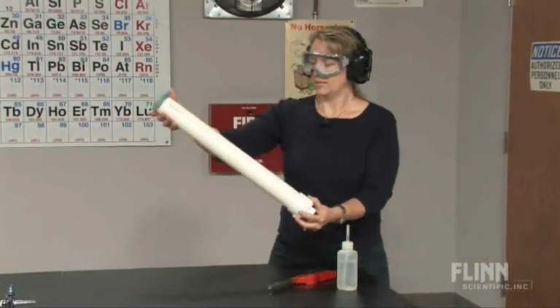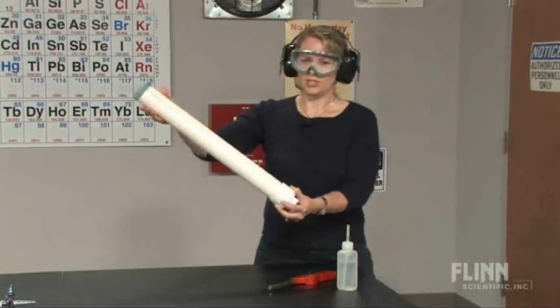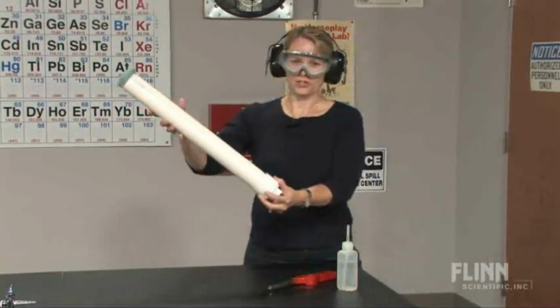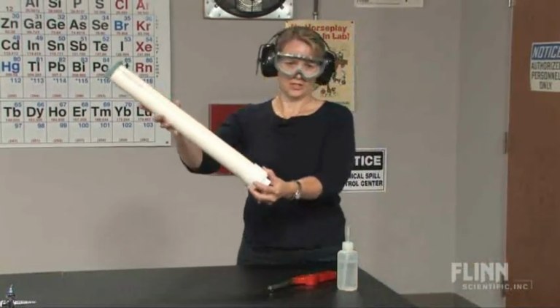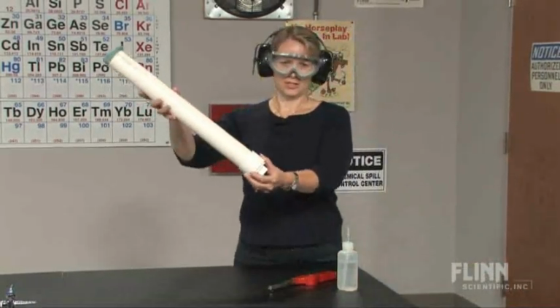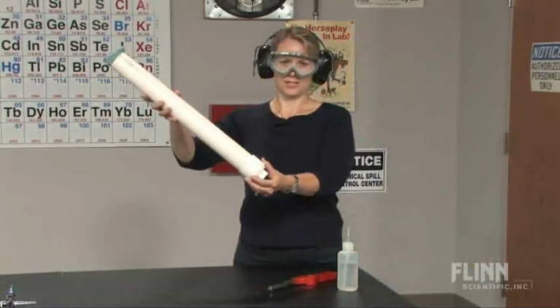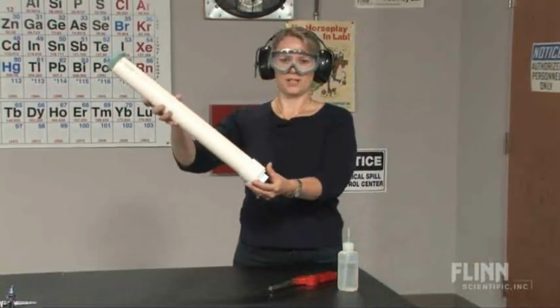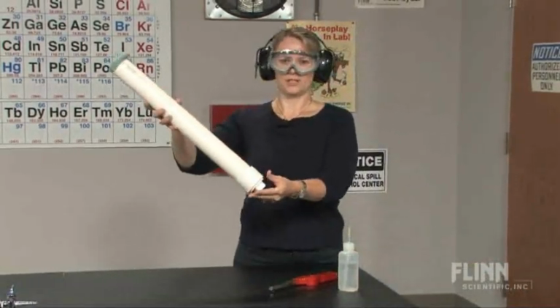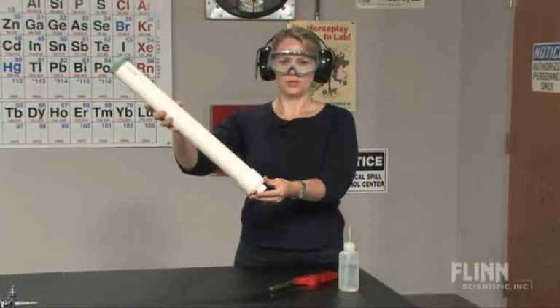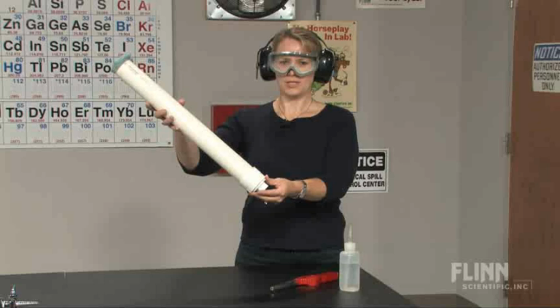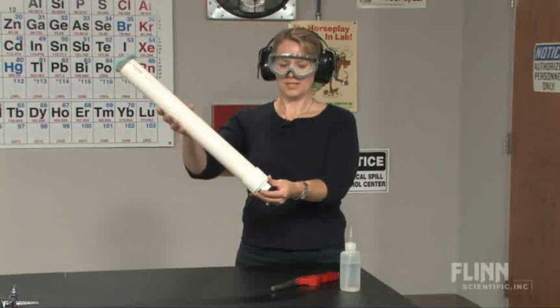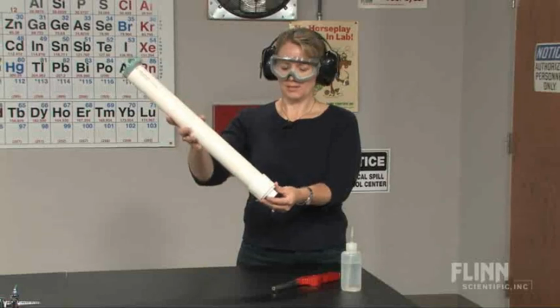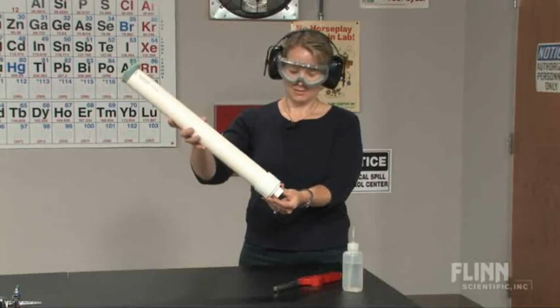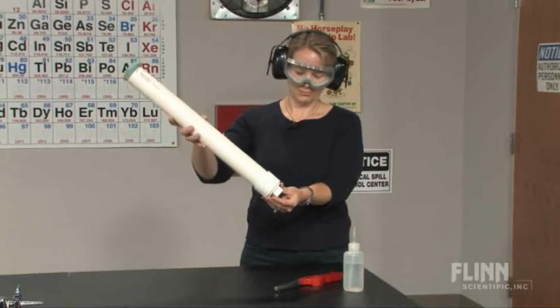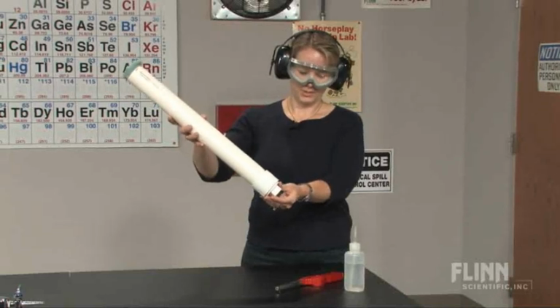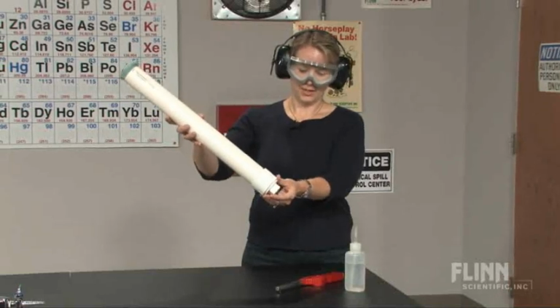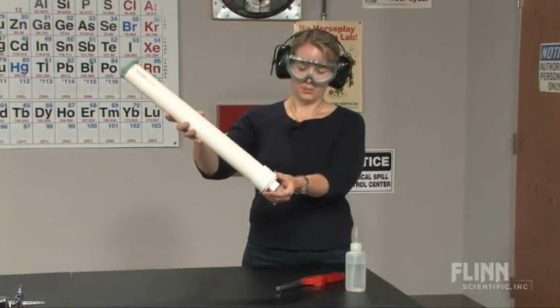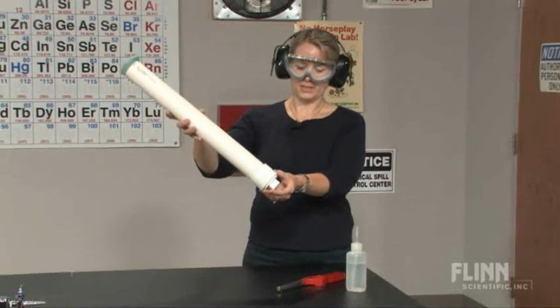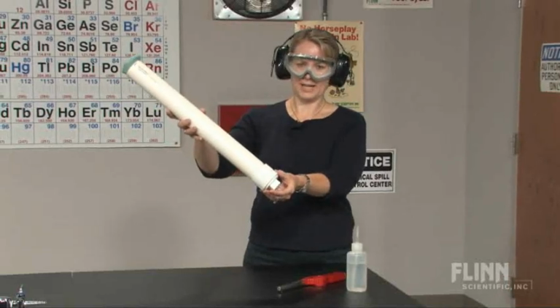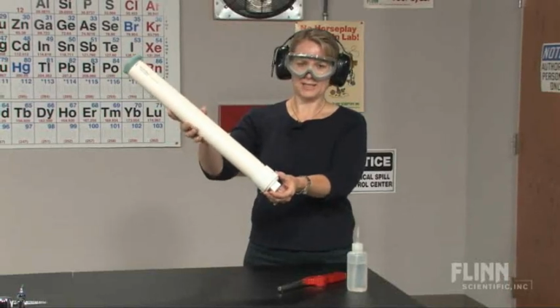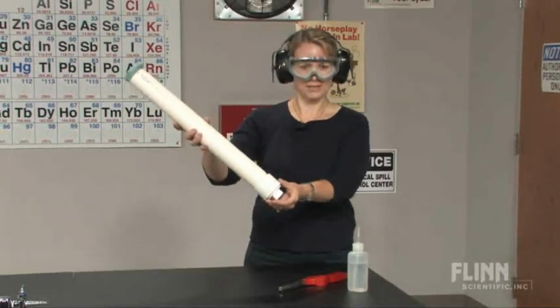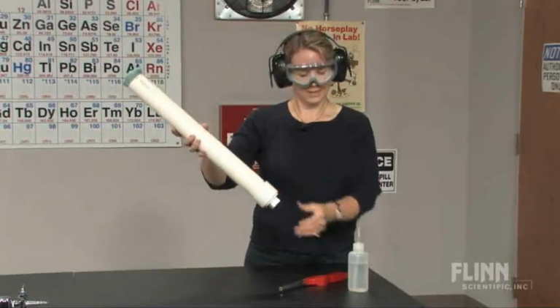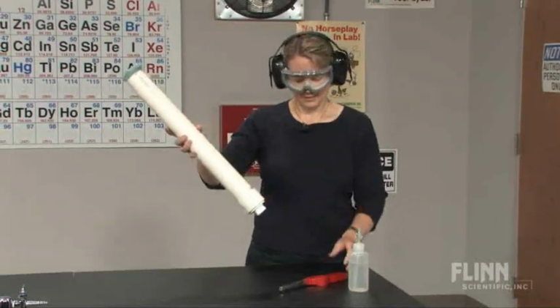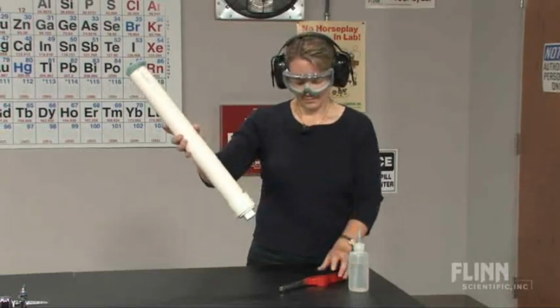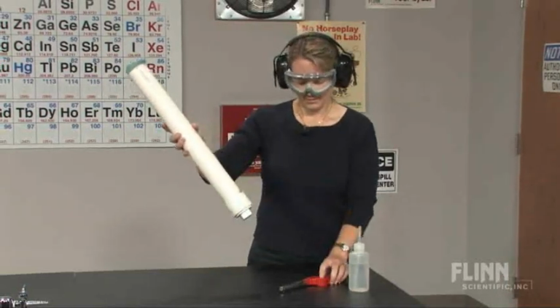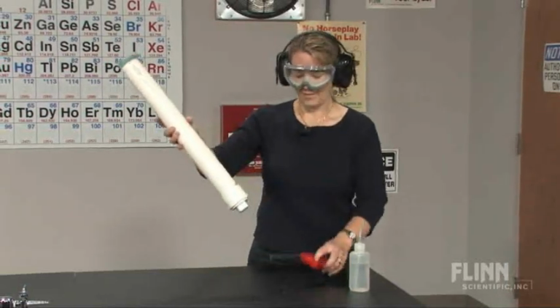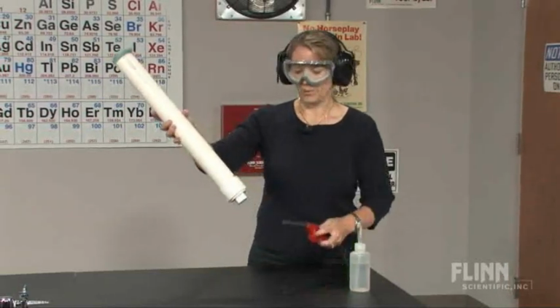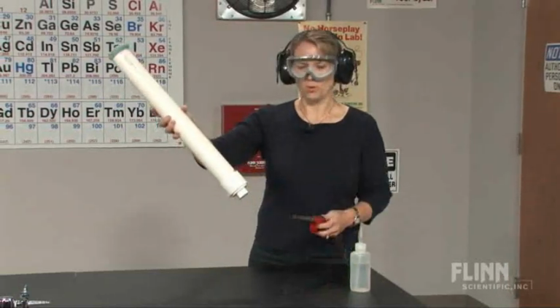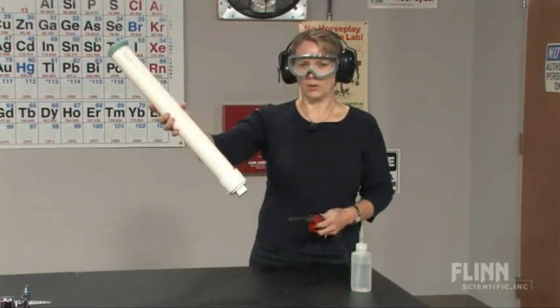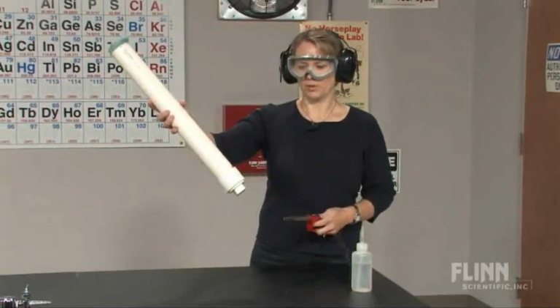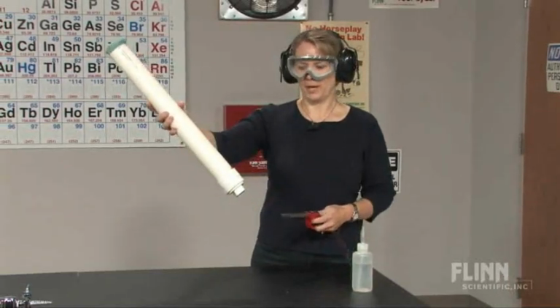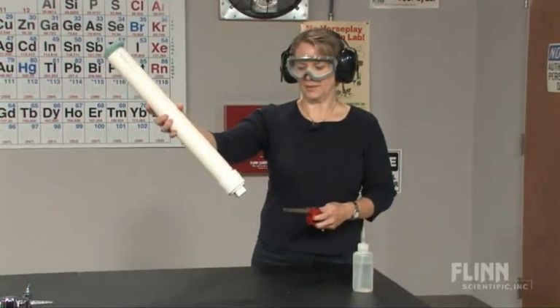Teaching your students with the carbide cannon — have them going out with a bang.